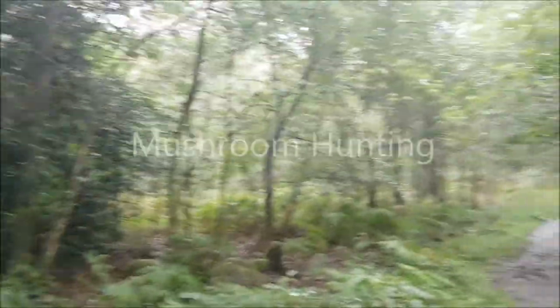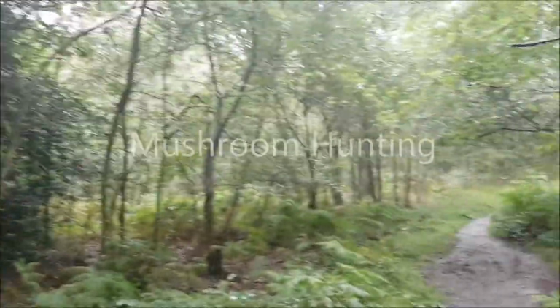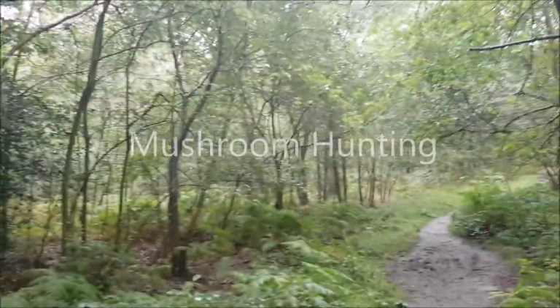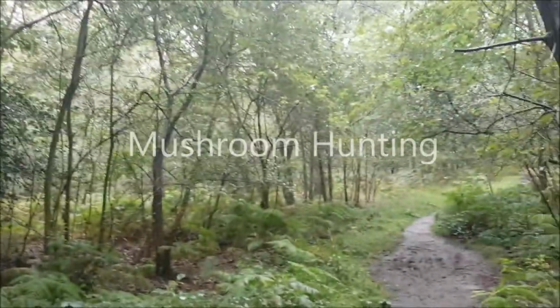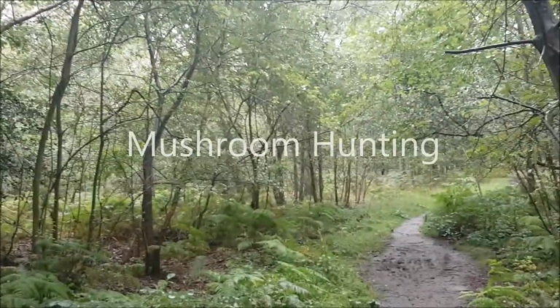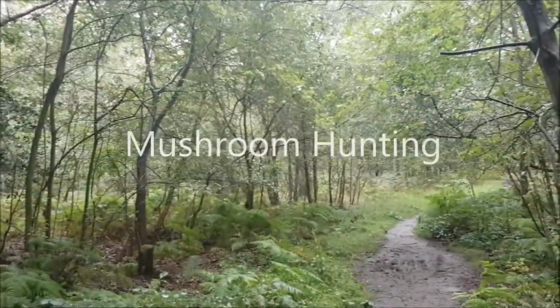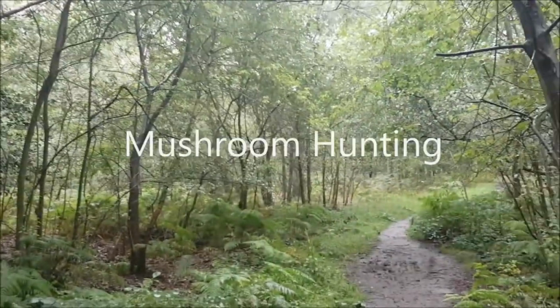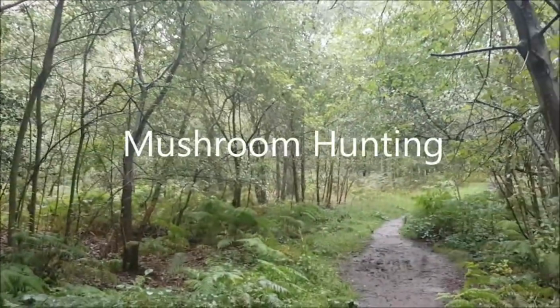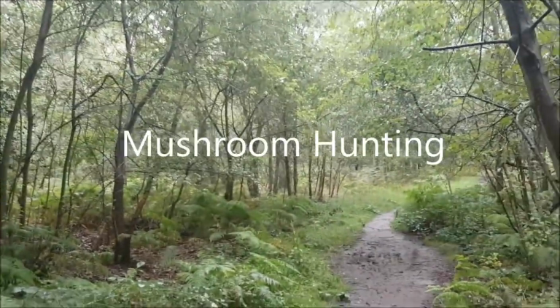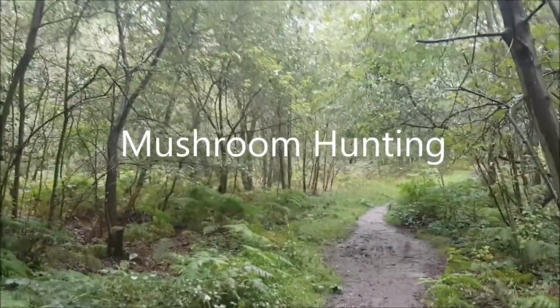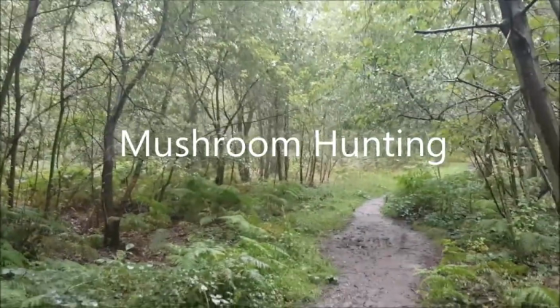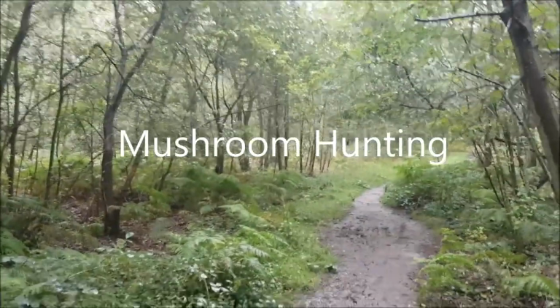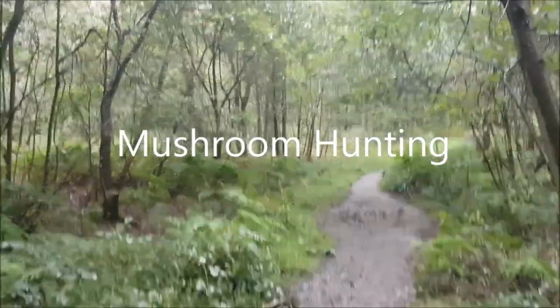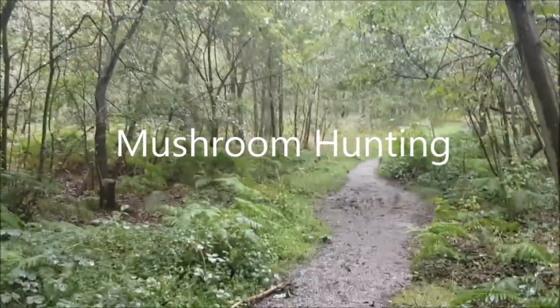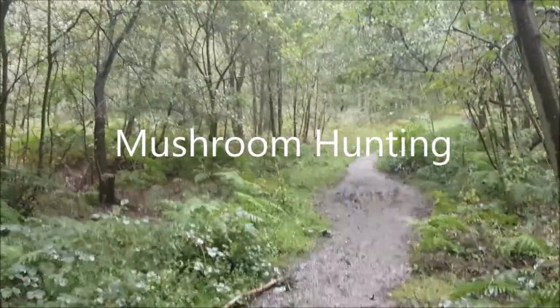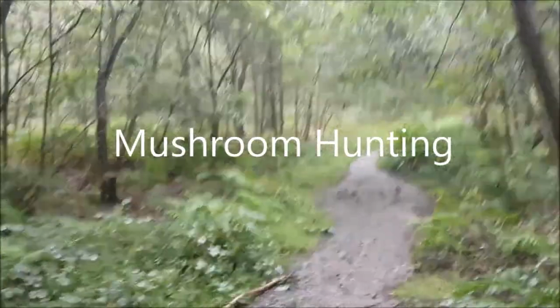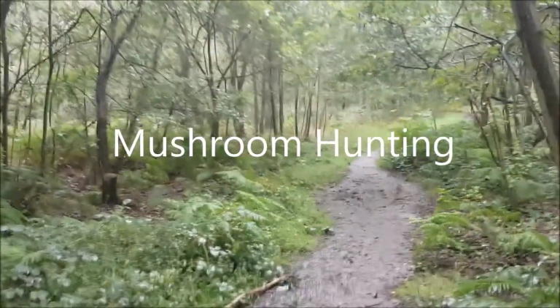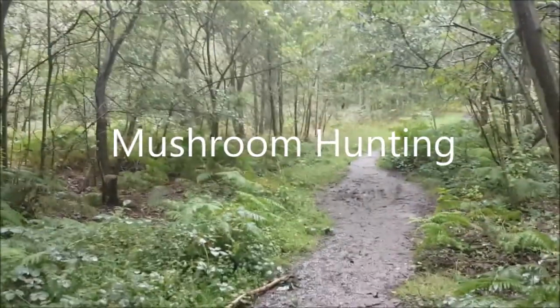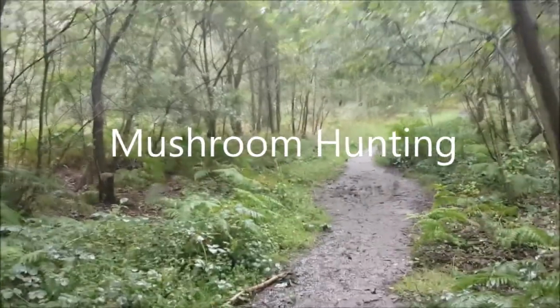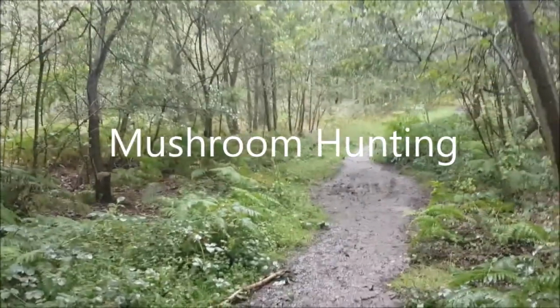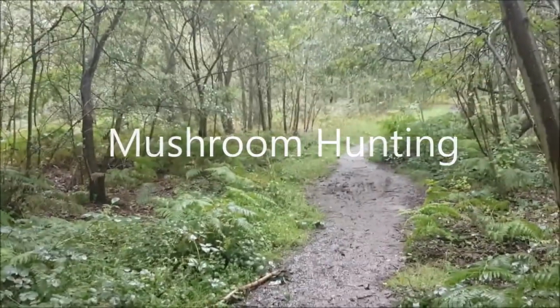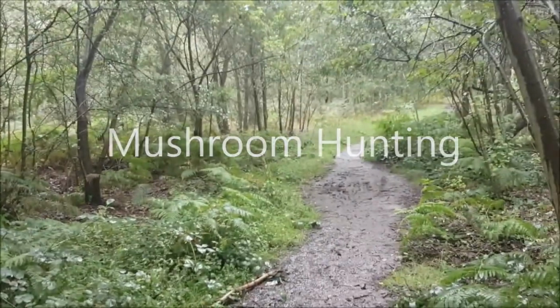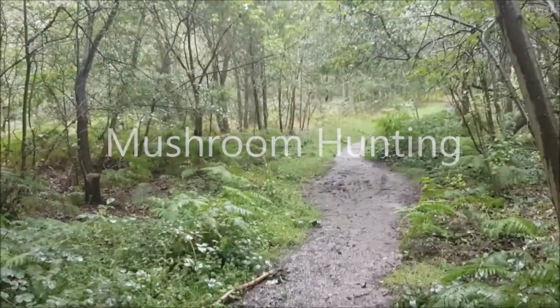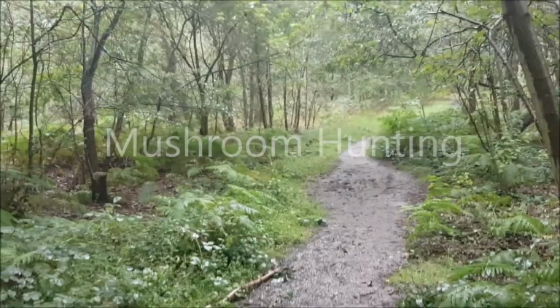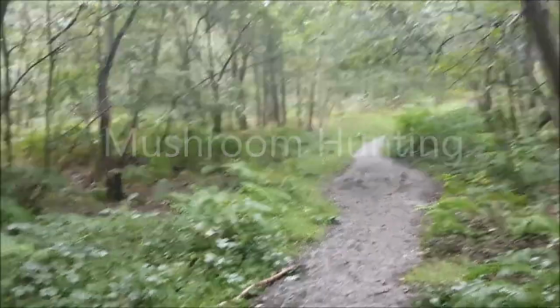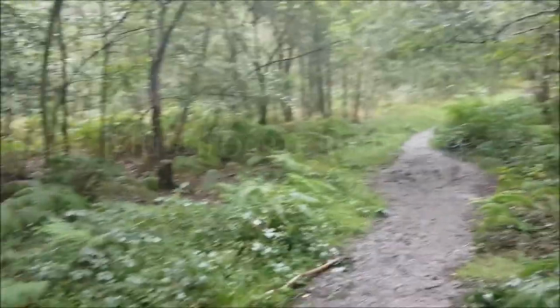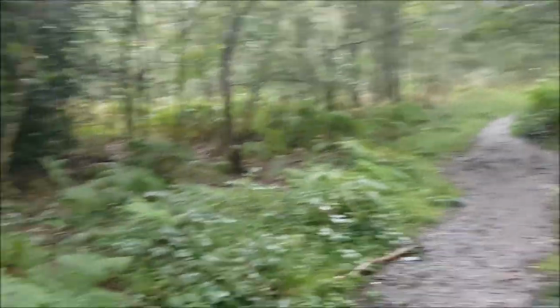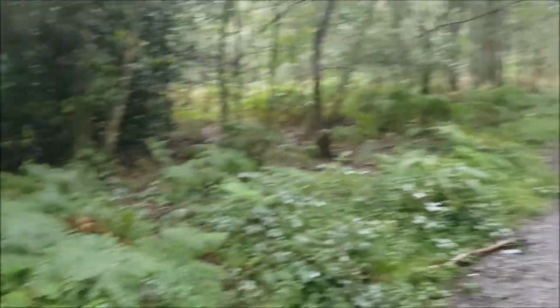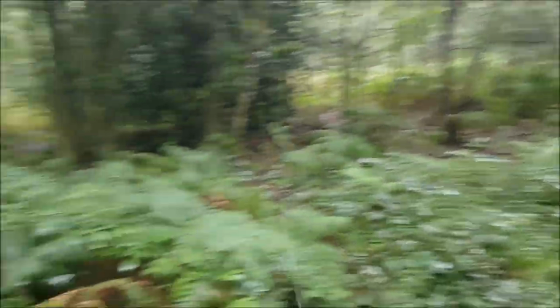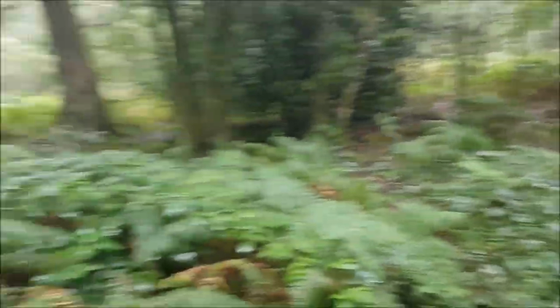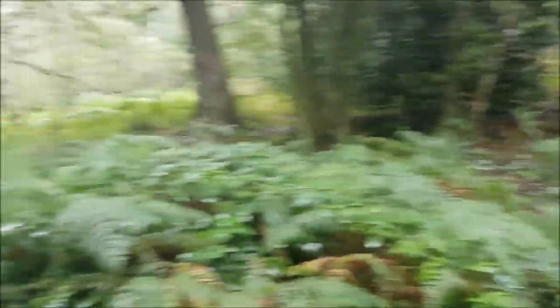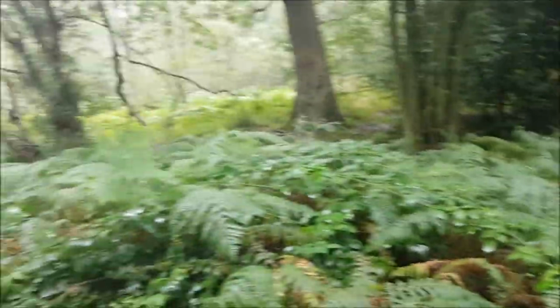Middle of August, looking for mushrooms. It's a bit early but we might find some.